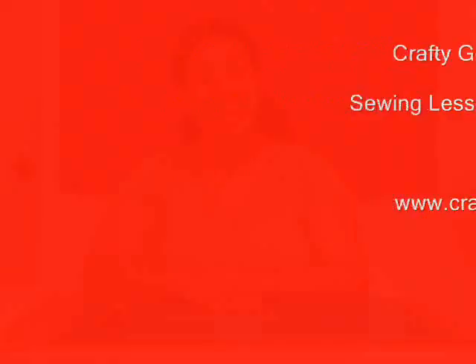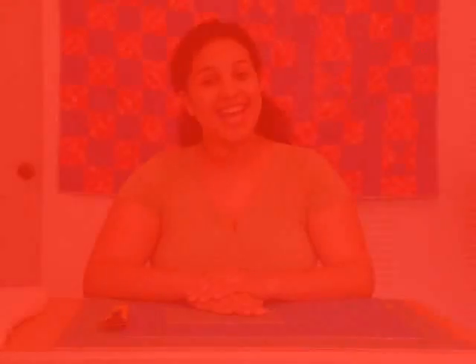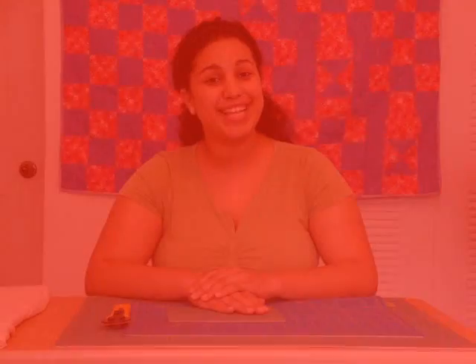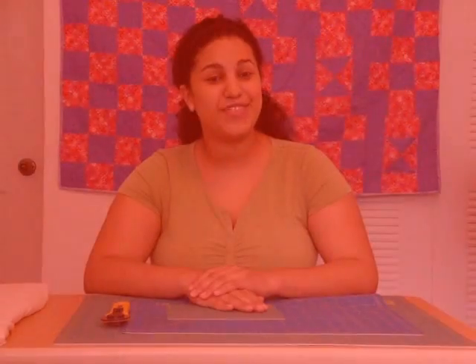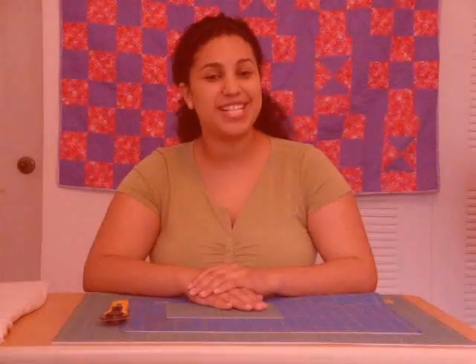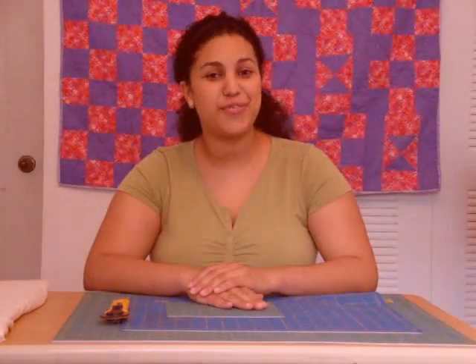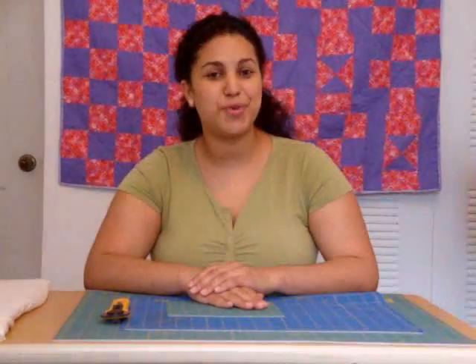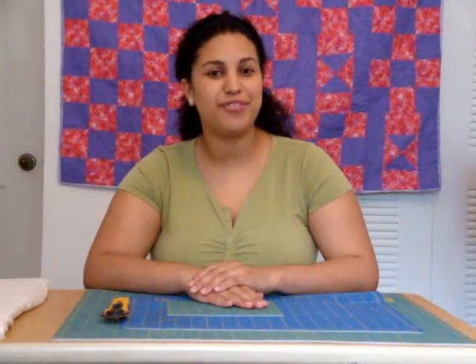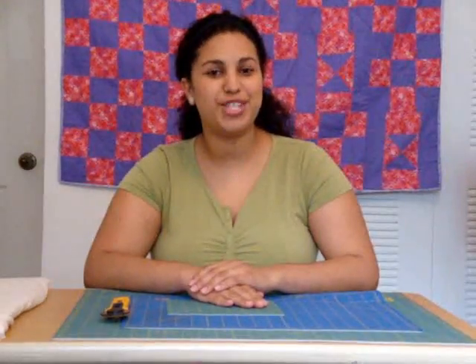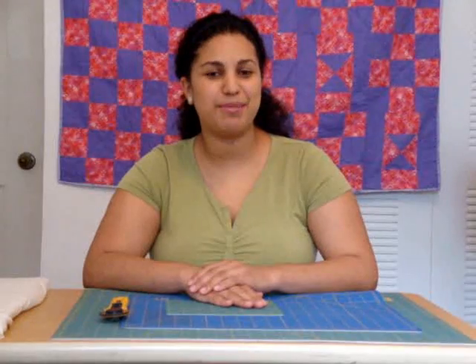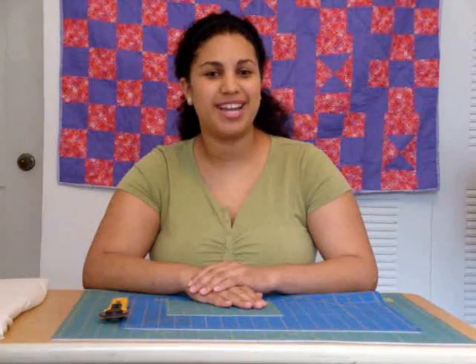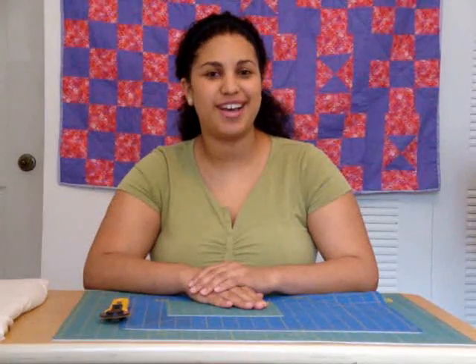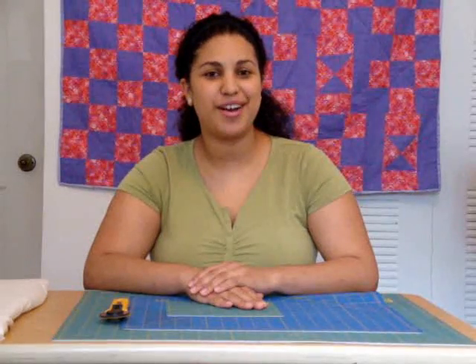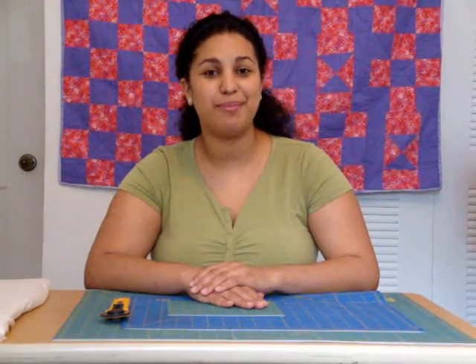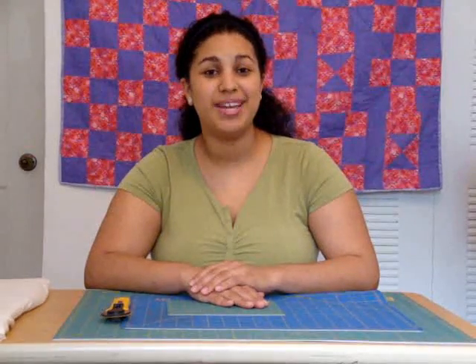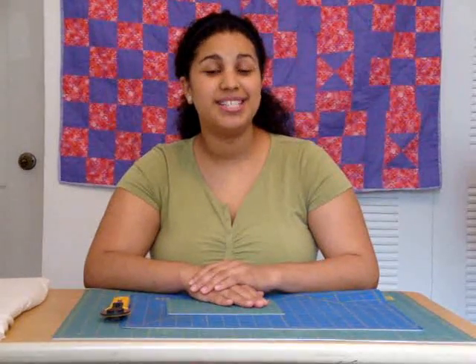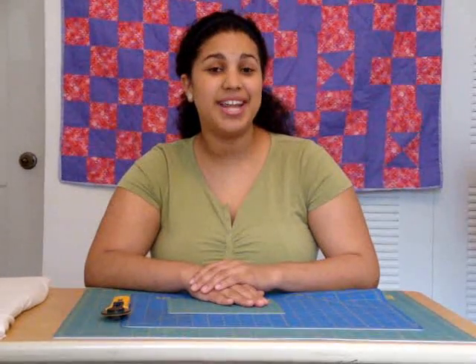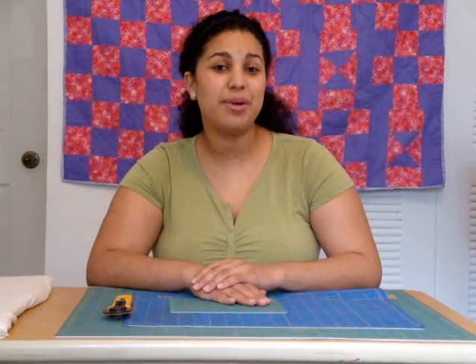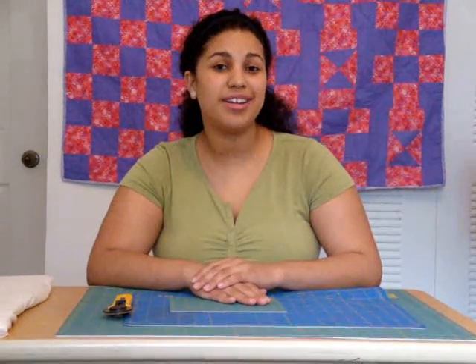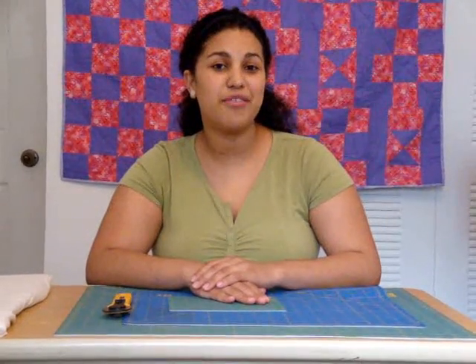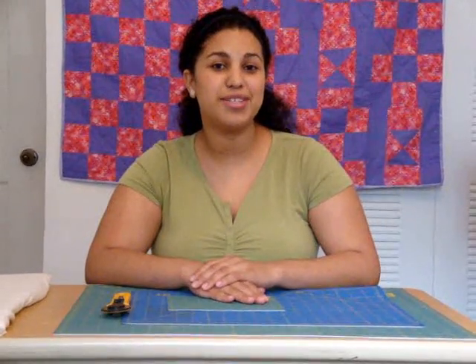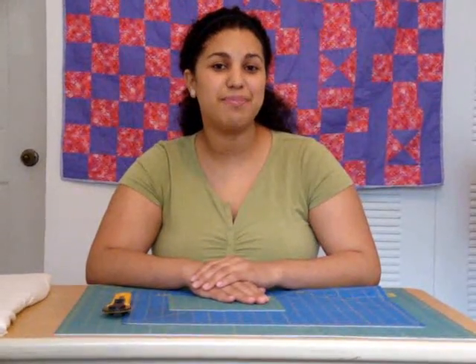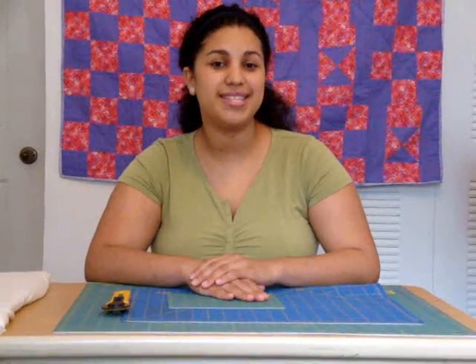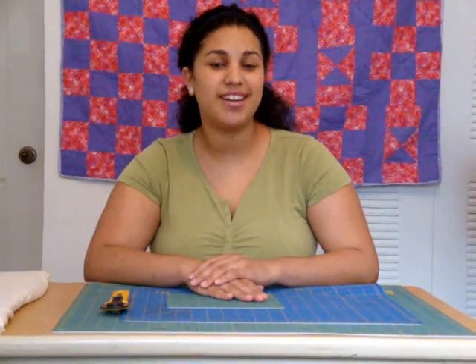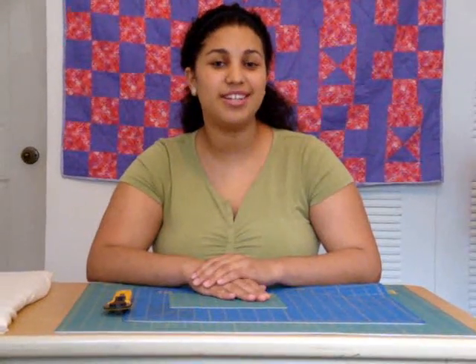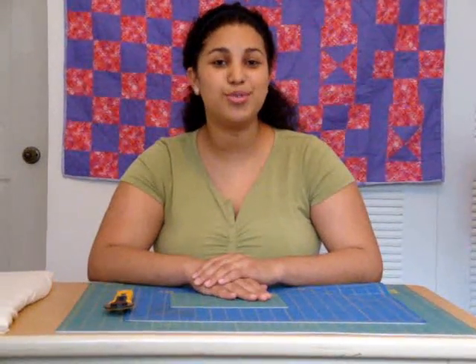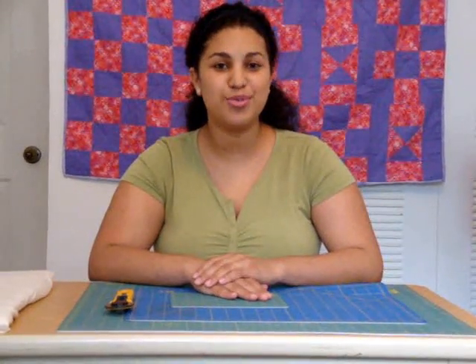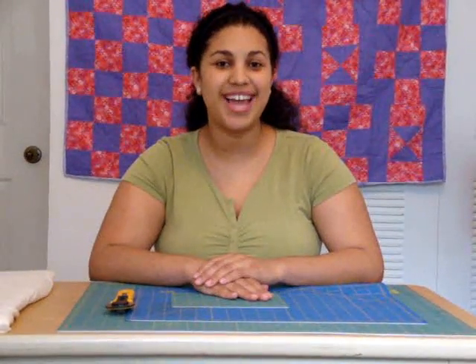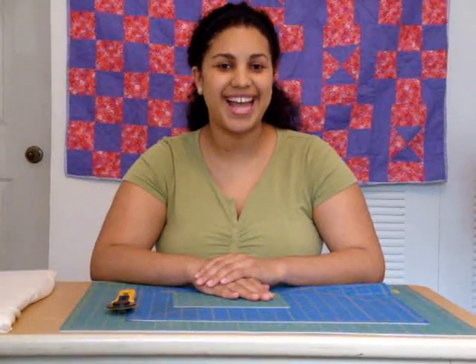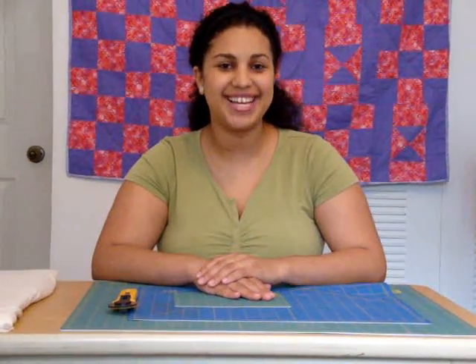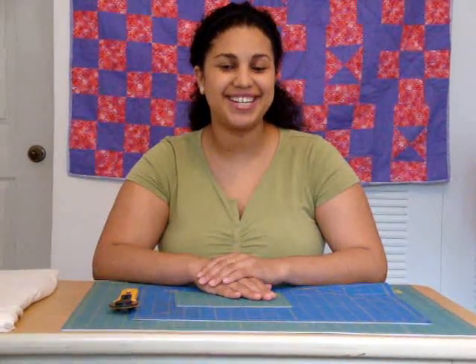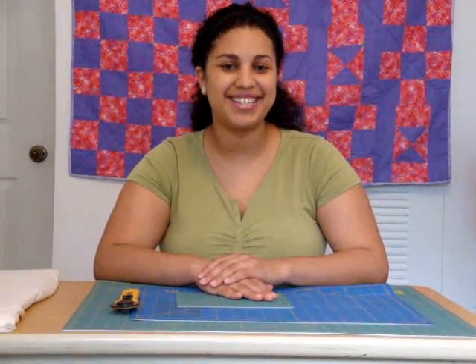Hey, it's Vanessa from CraftyGemini.com. Today we're going to cover some basic cutting tools and techniques.